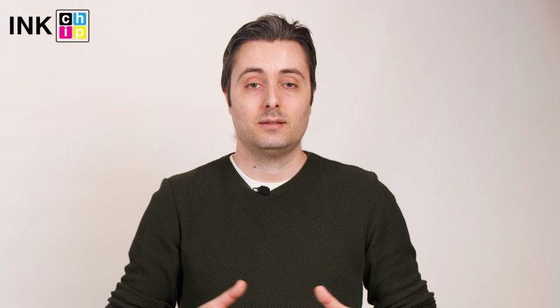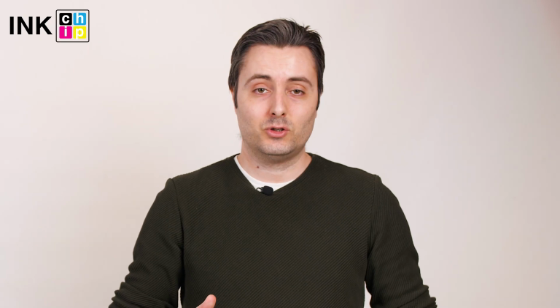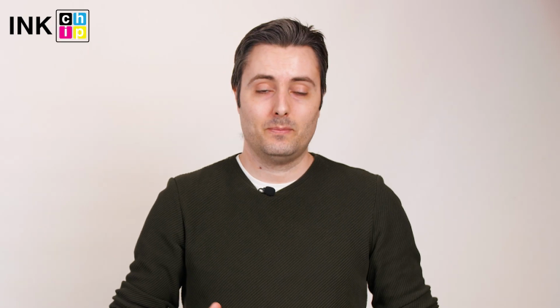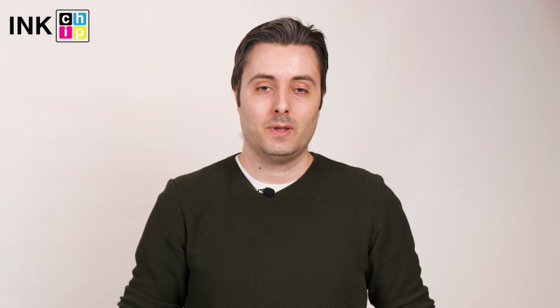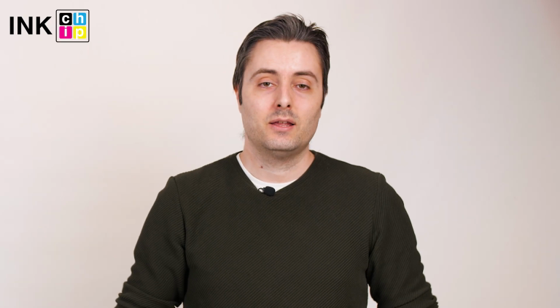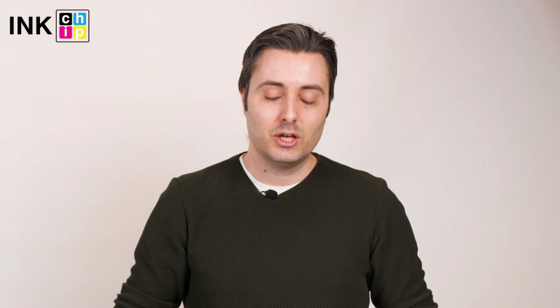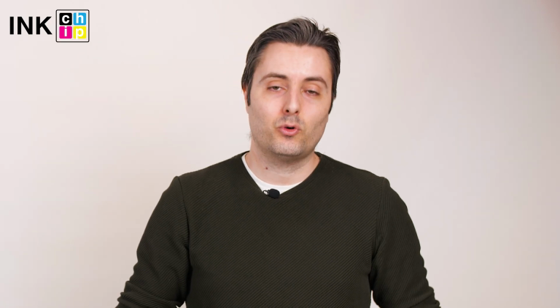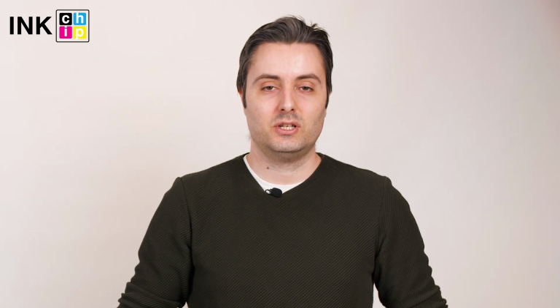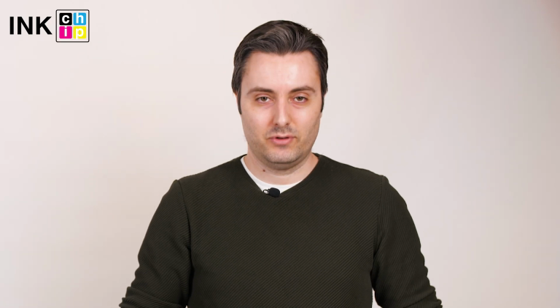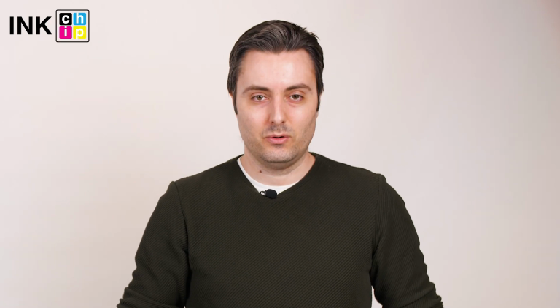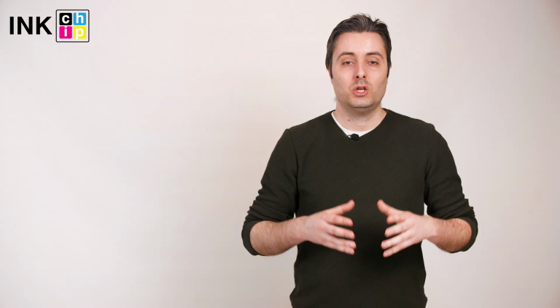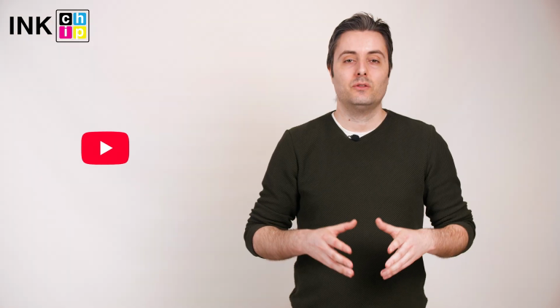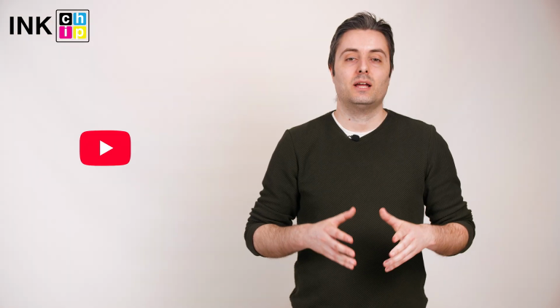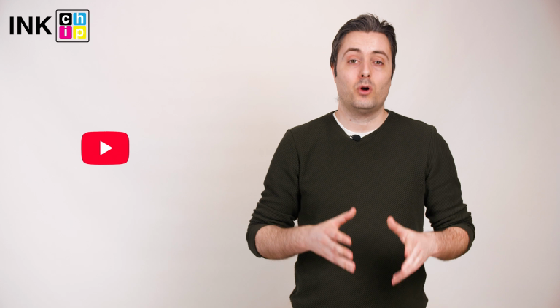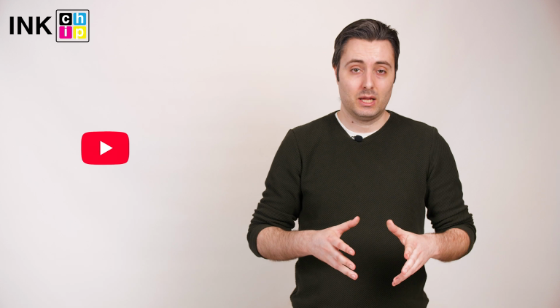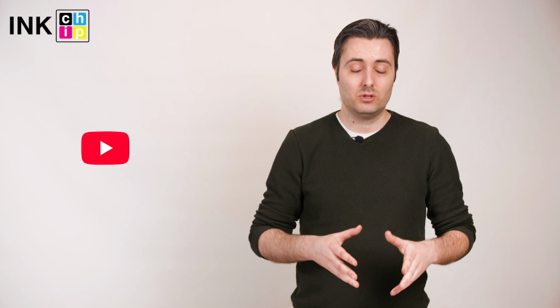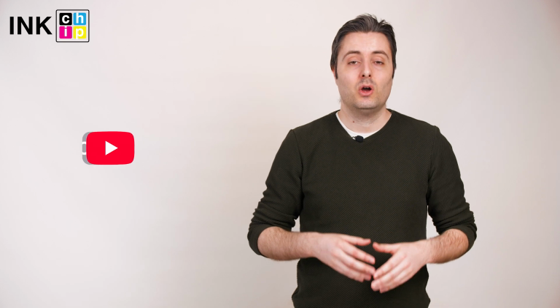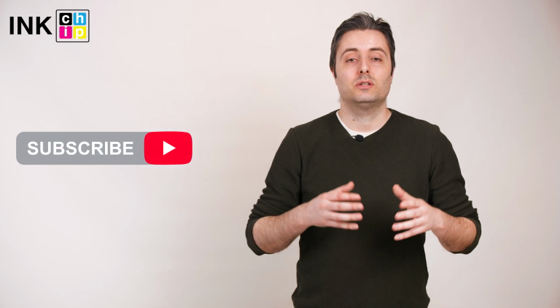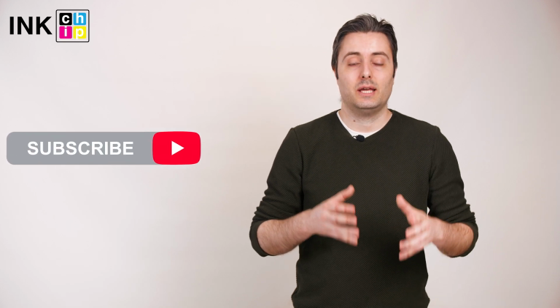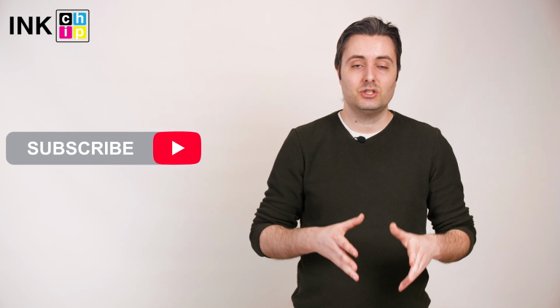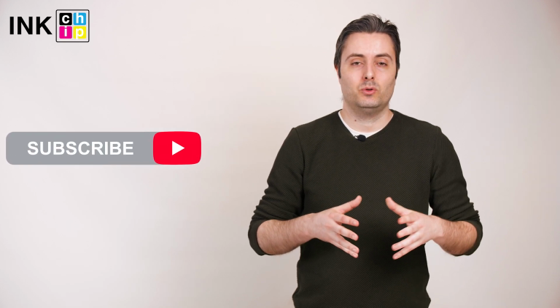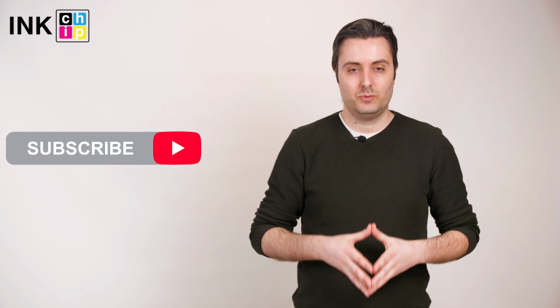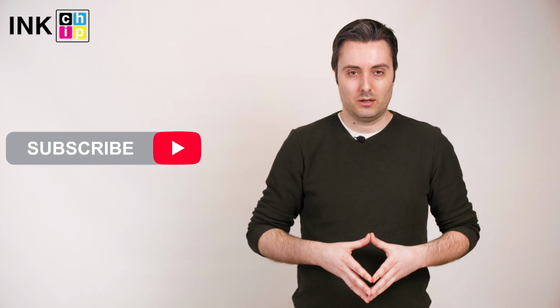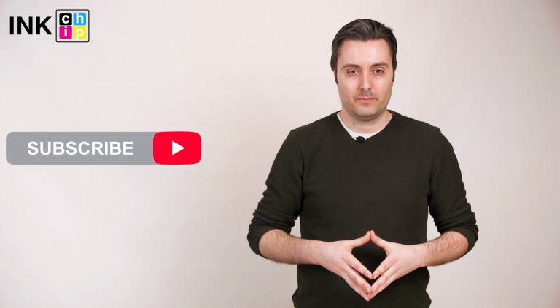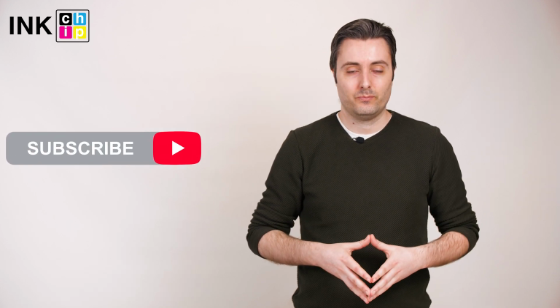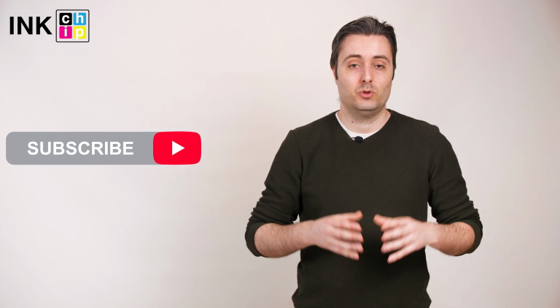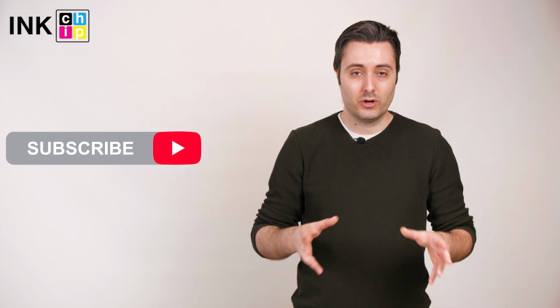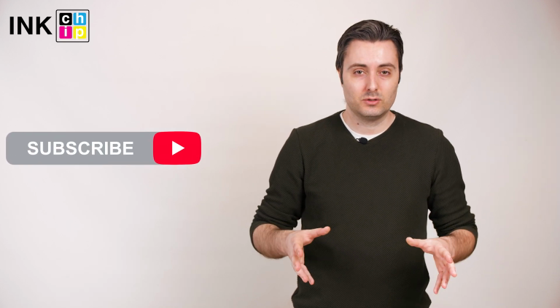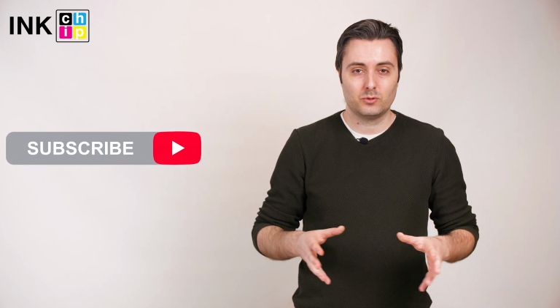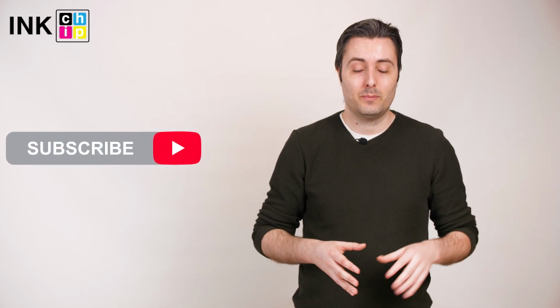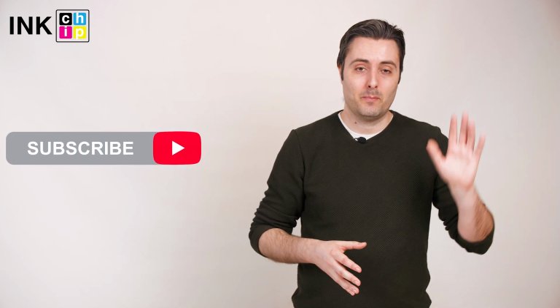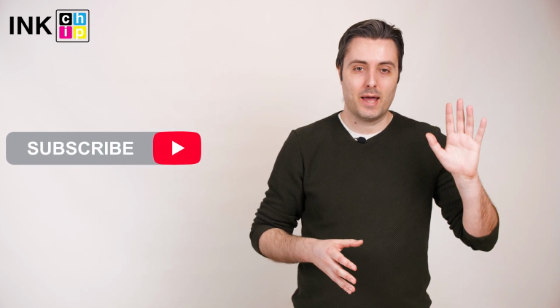That's all! Thank you for watching the video. You can find more manuals on the InkChip YouTube channel. Don't forget to subscribe! Bye!